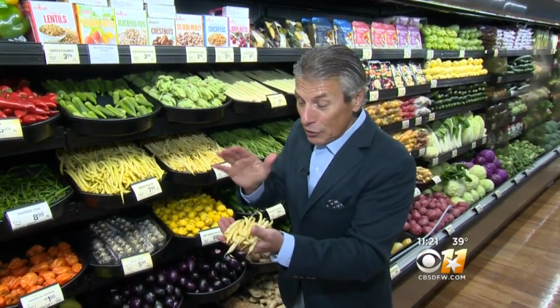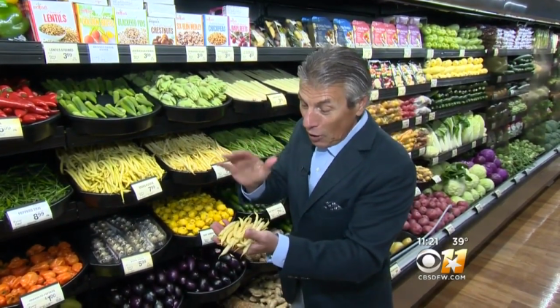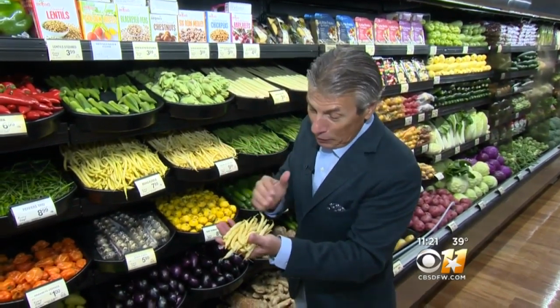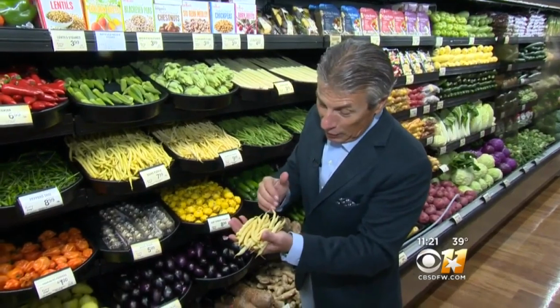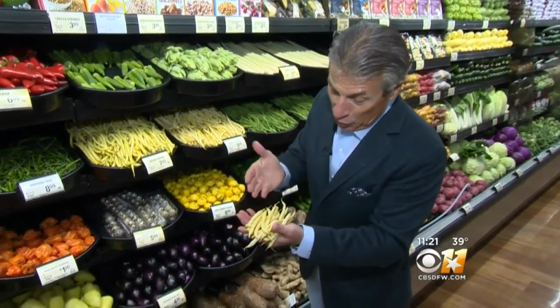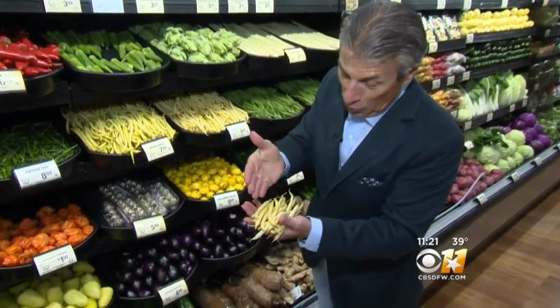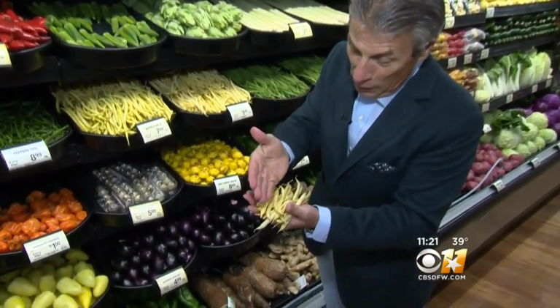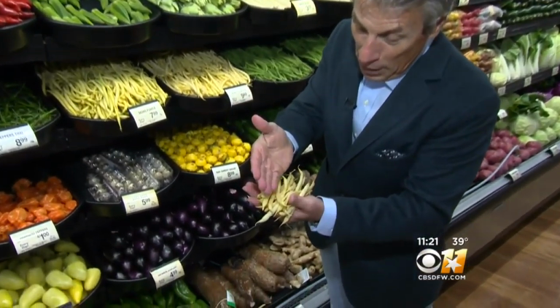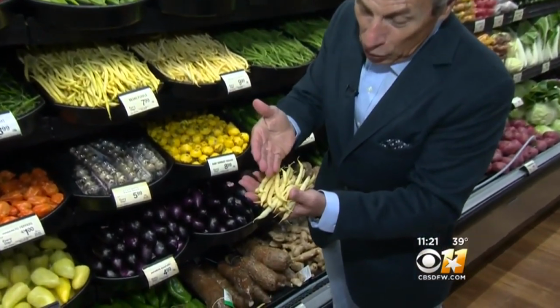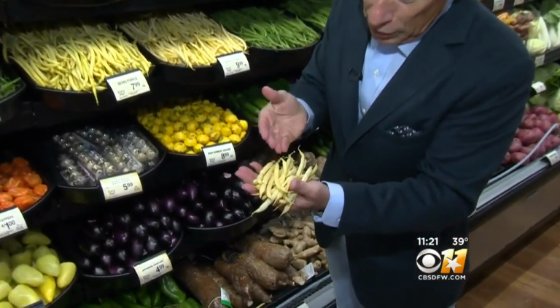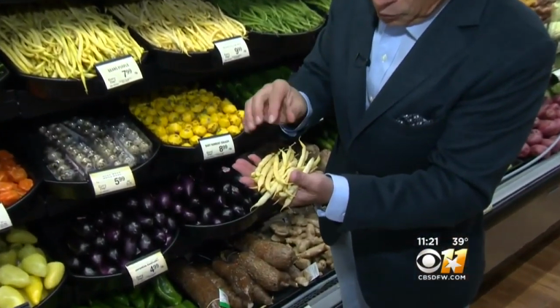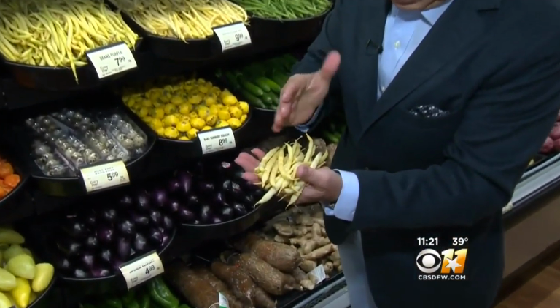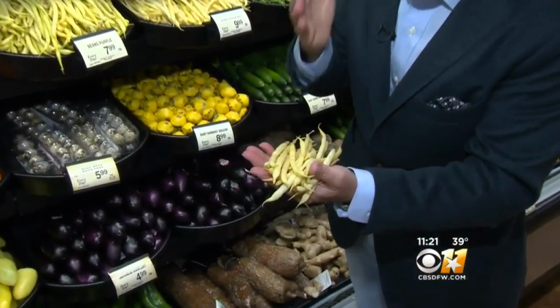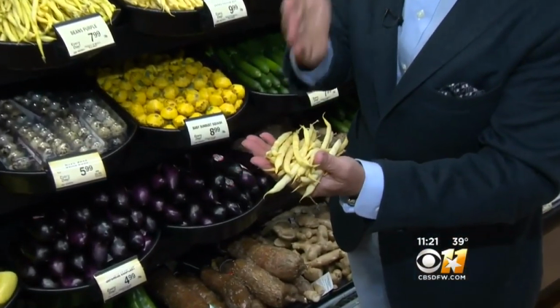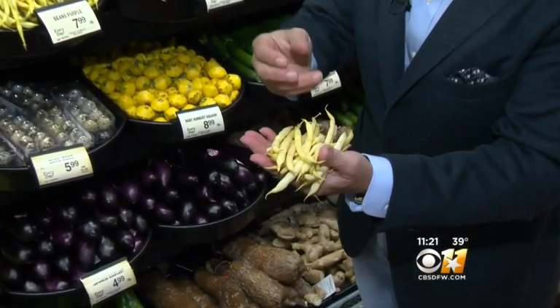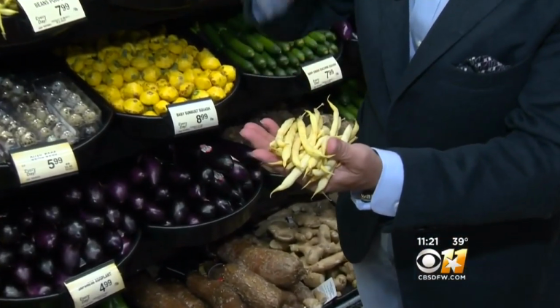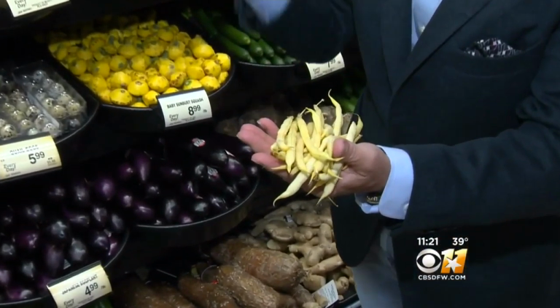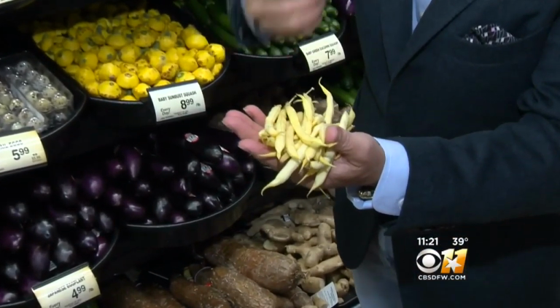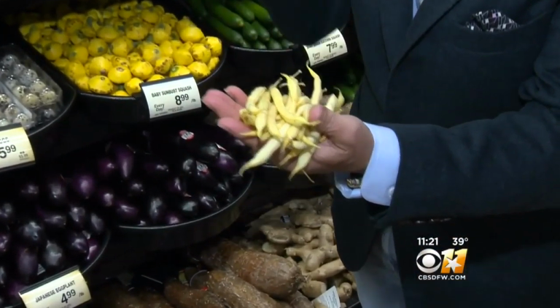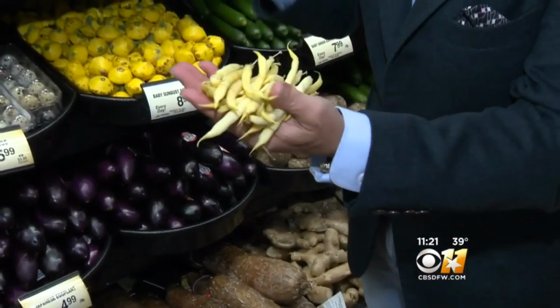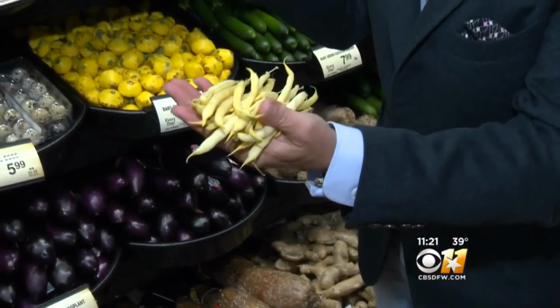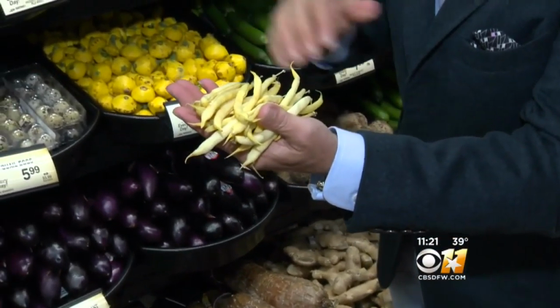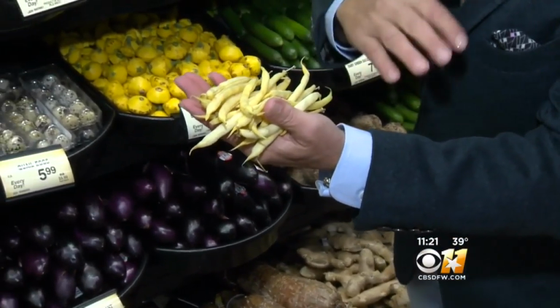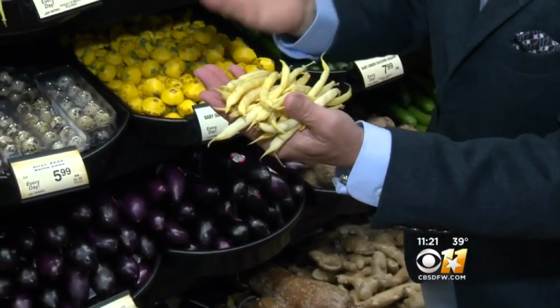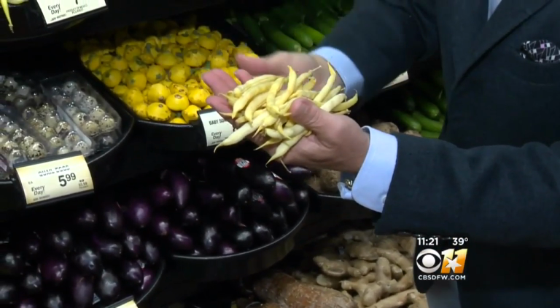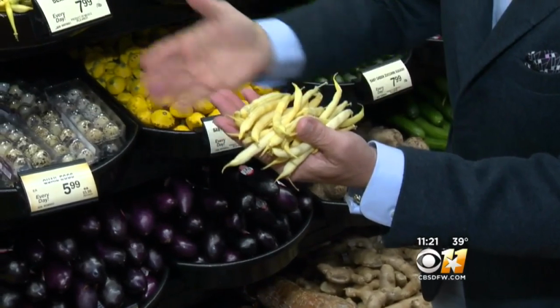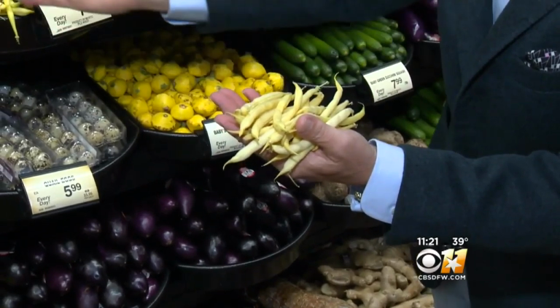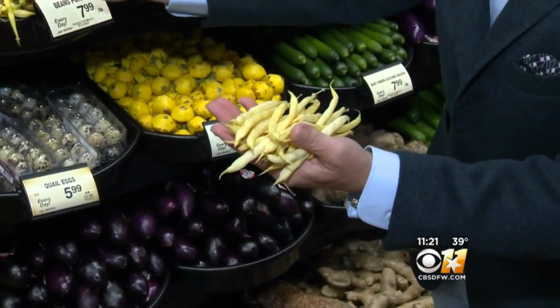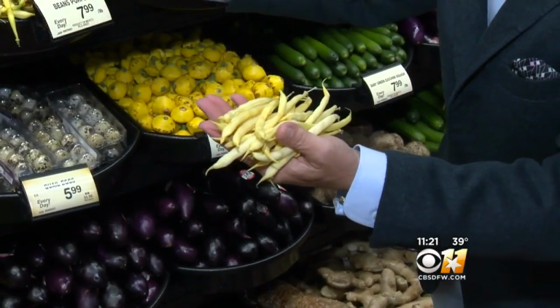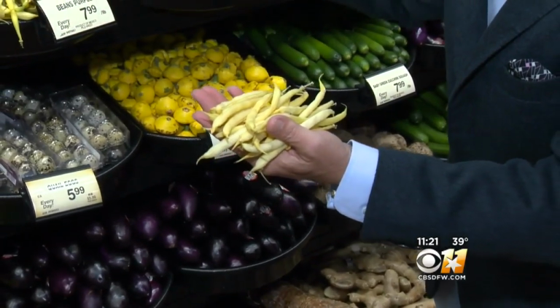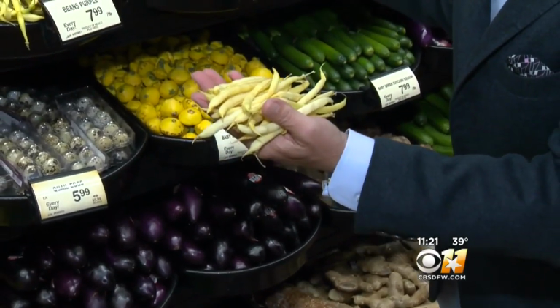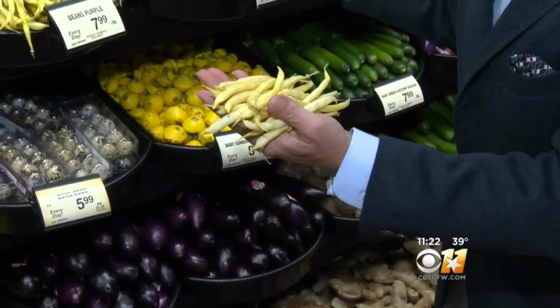Let's talk about selection. When you buy them, look at this right here — beautiful, bright yellow. Very important, like this display right here.